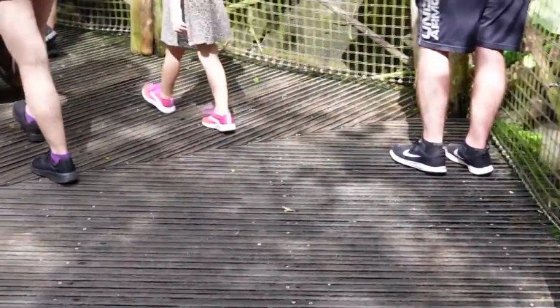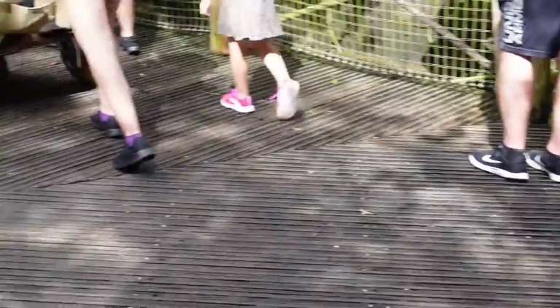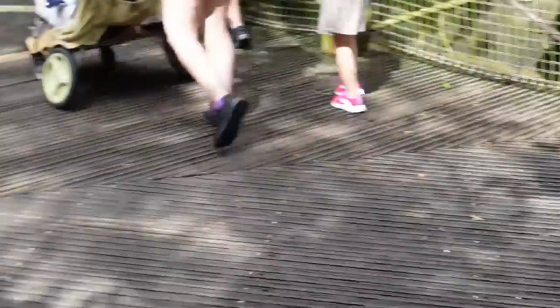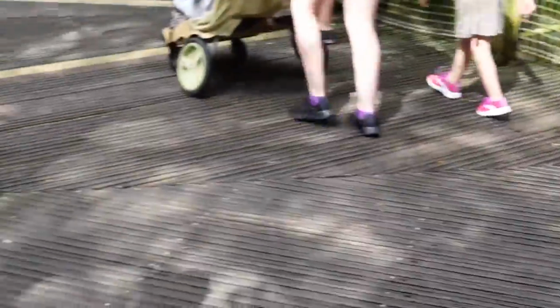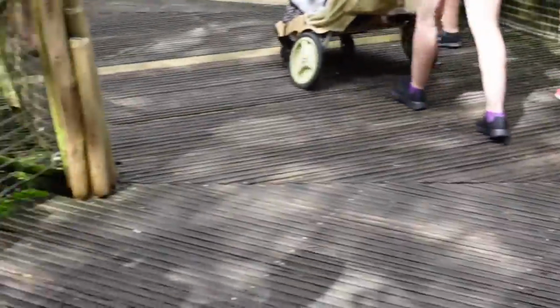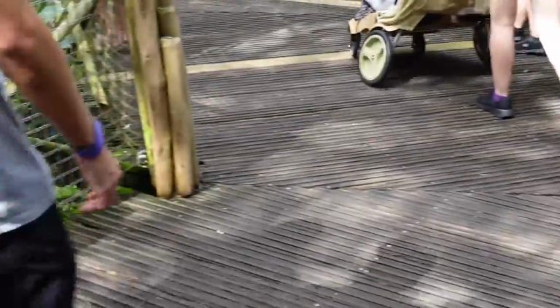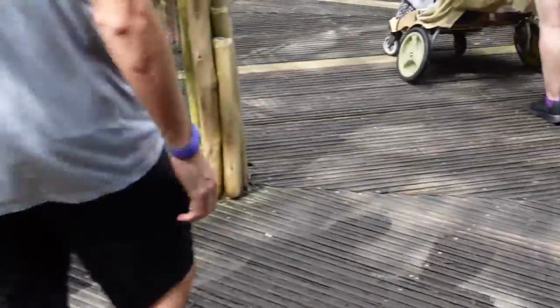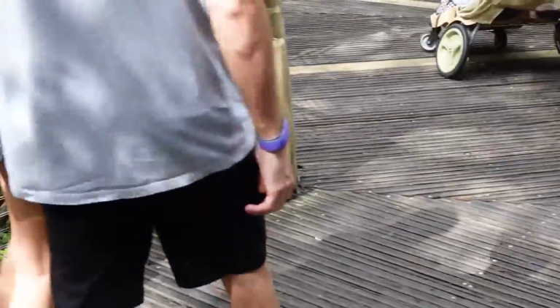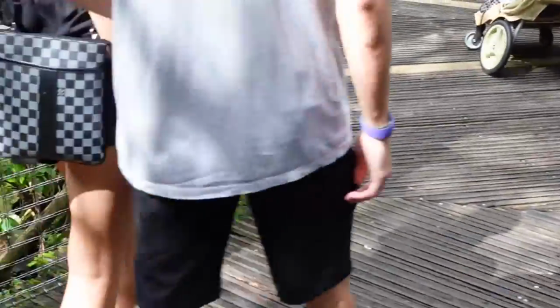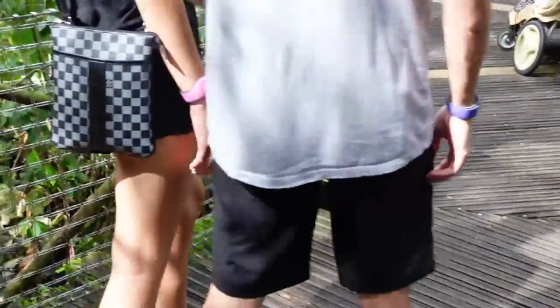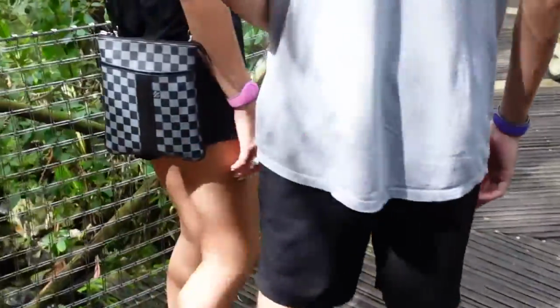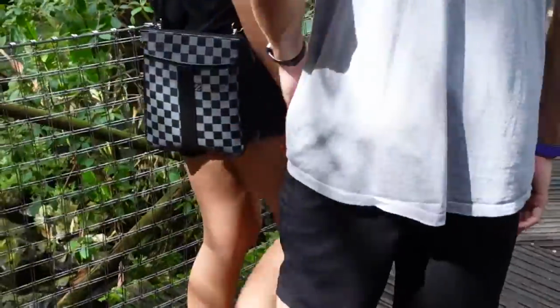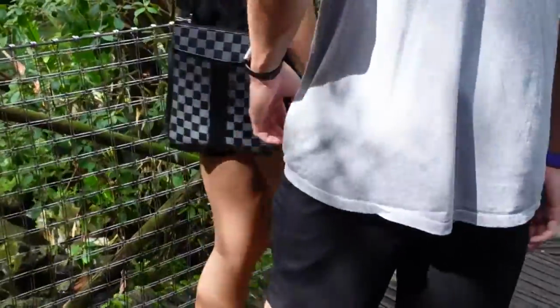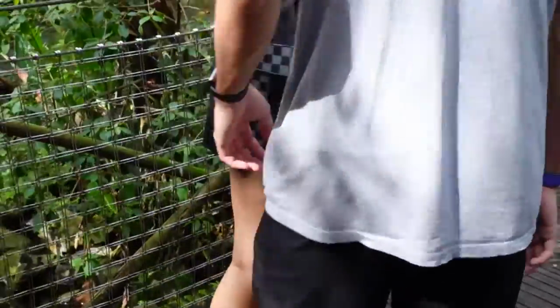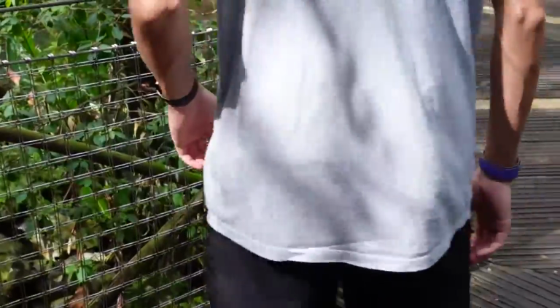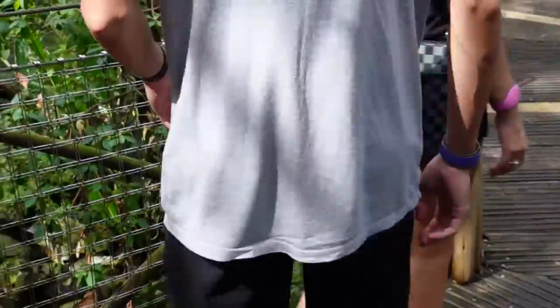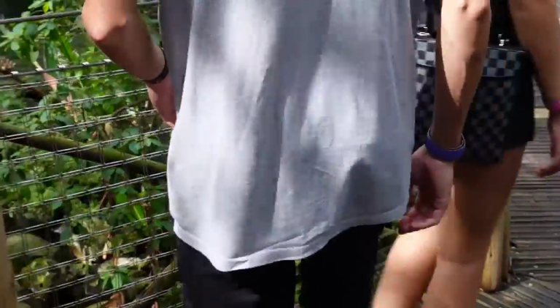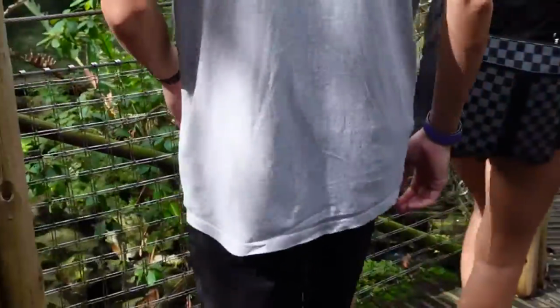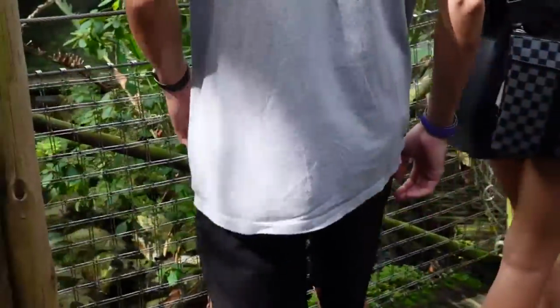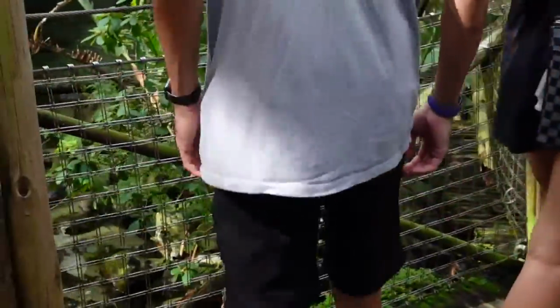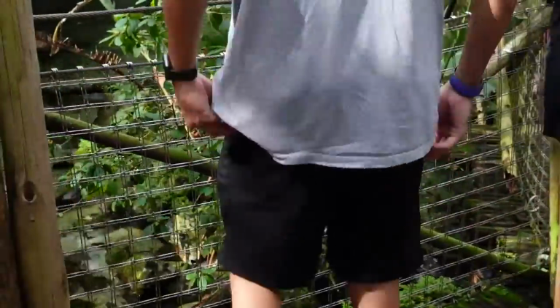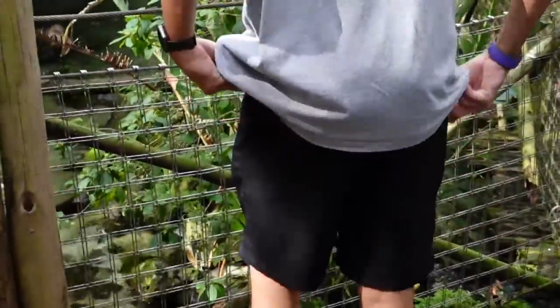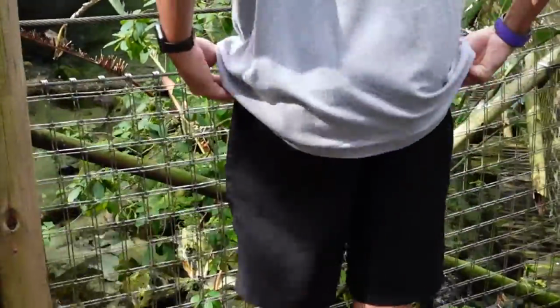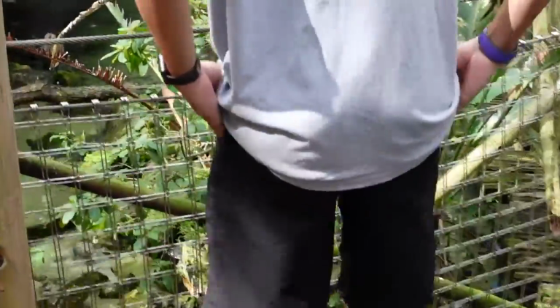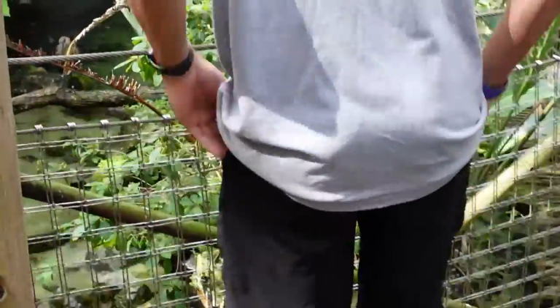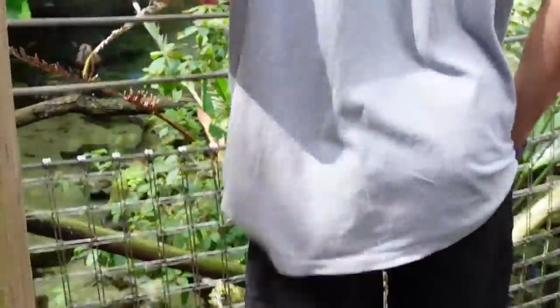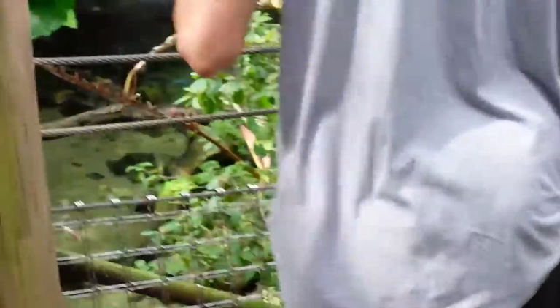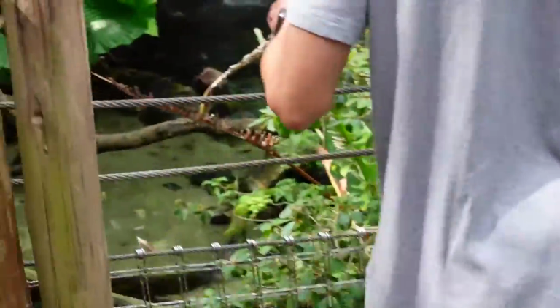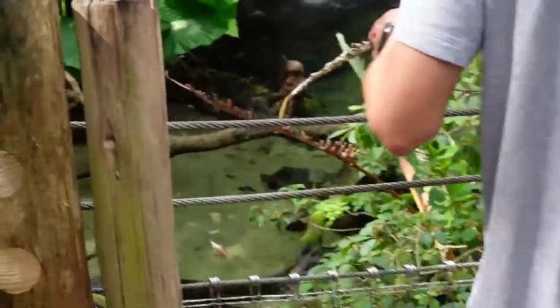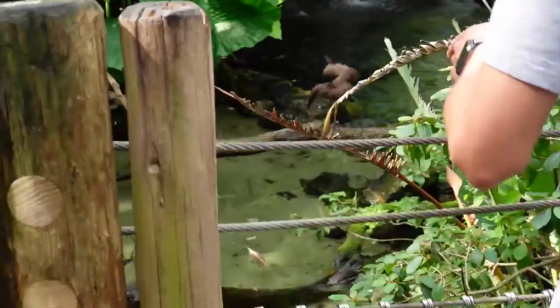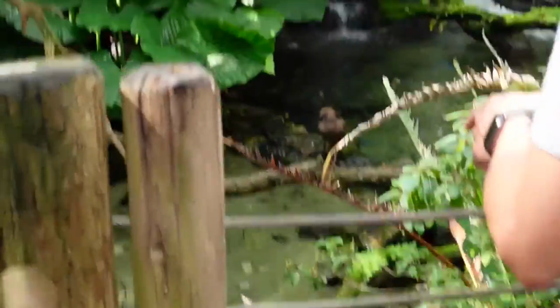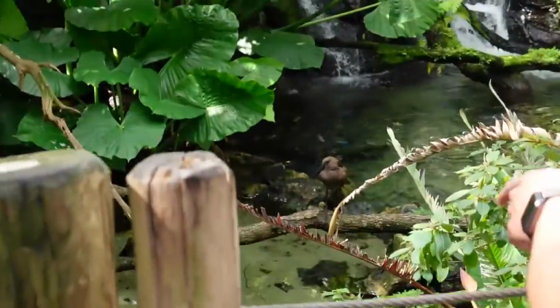That is a hamerkop — I think it's a hamerkop now. I'm pretty sure, I'll have to look it up.